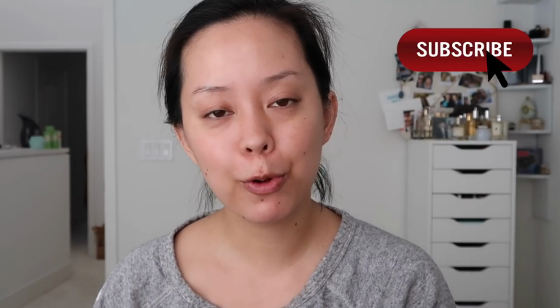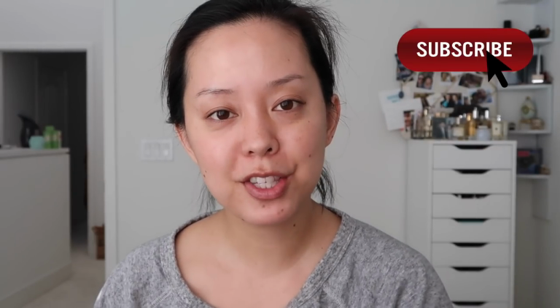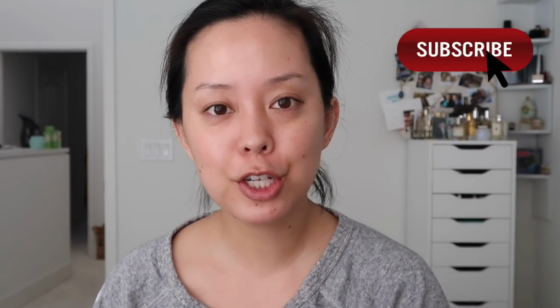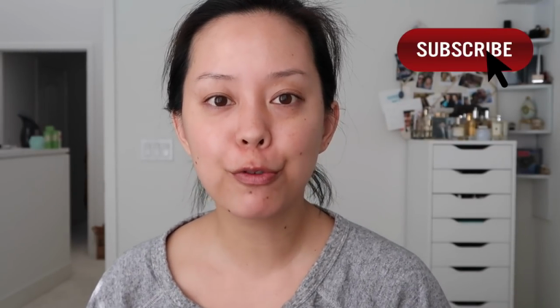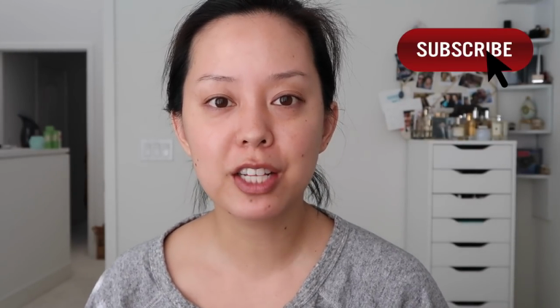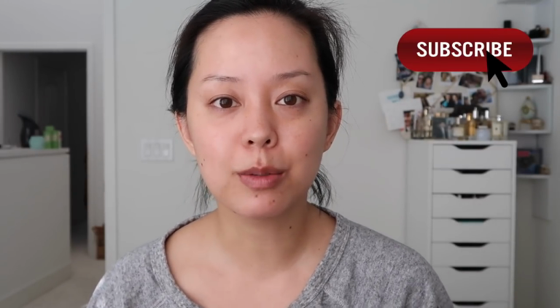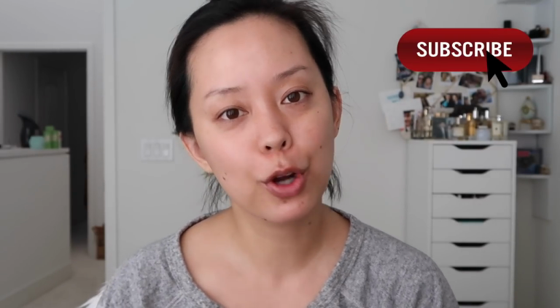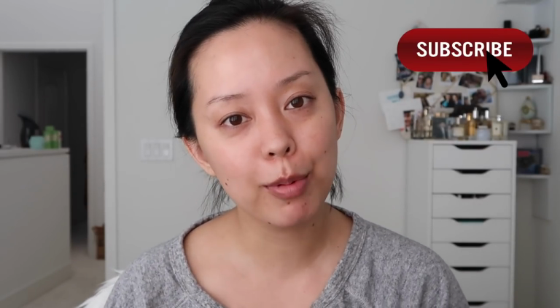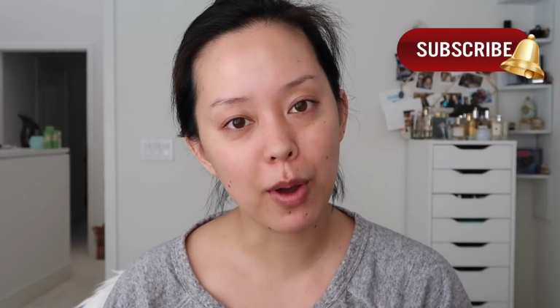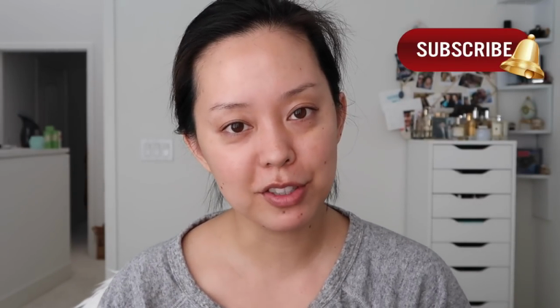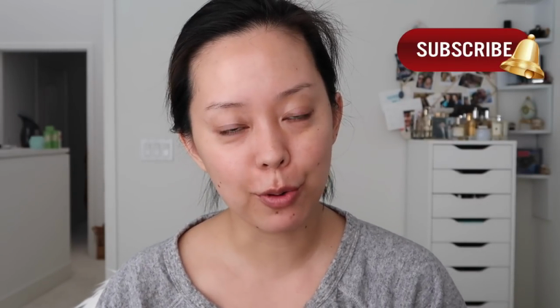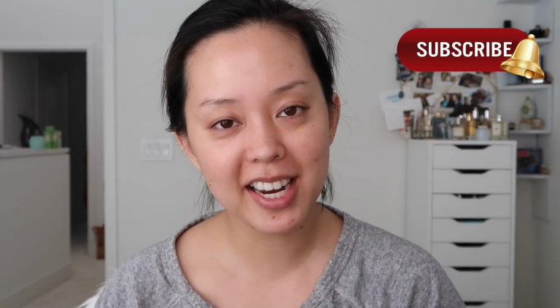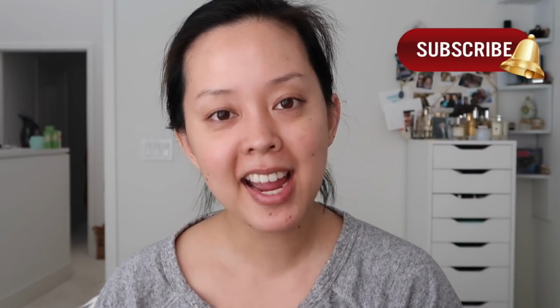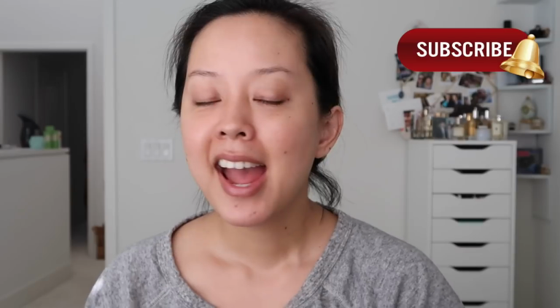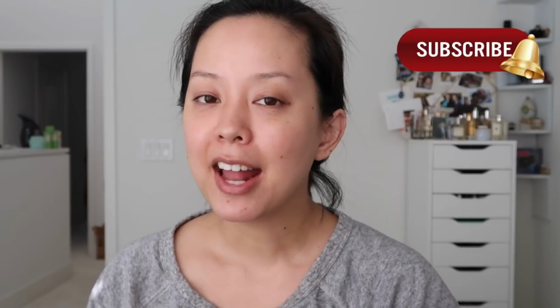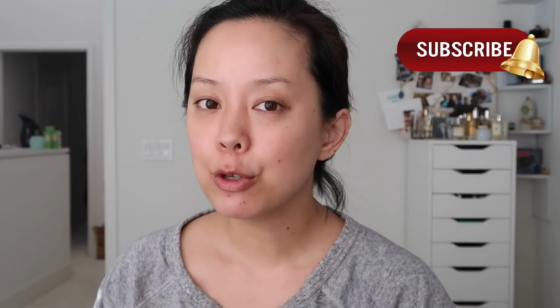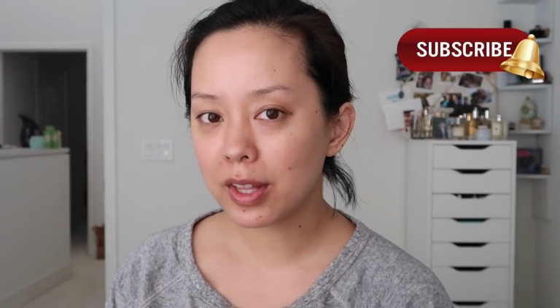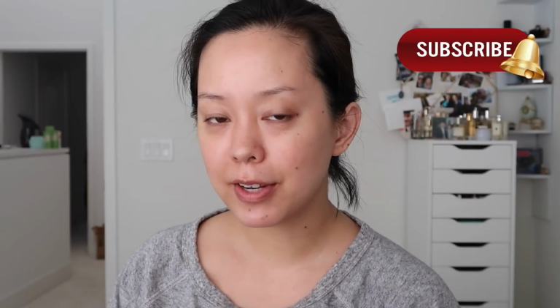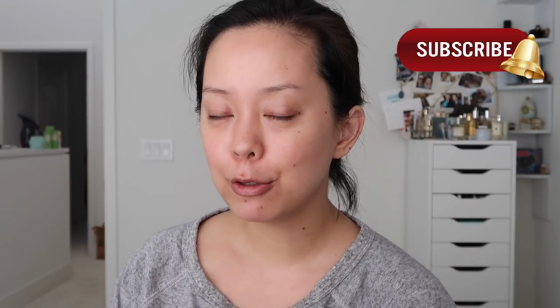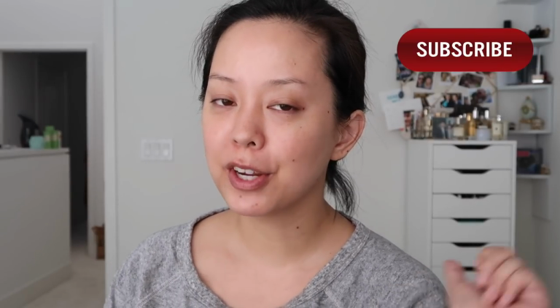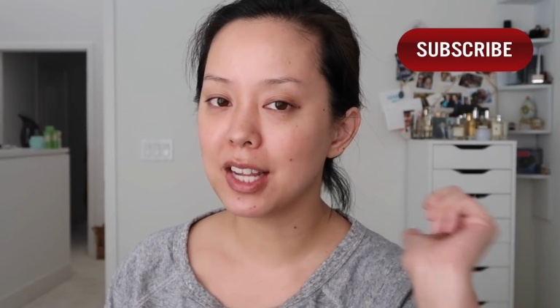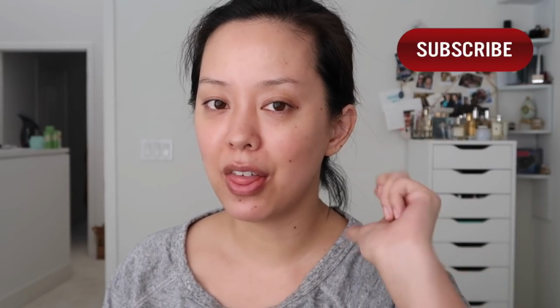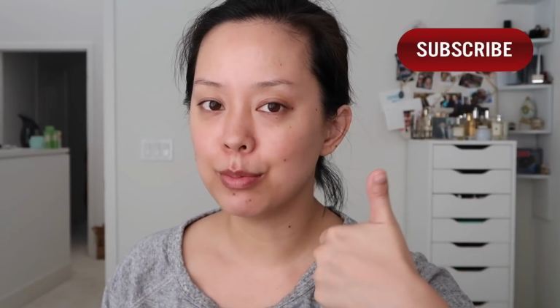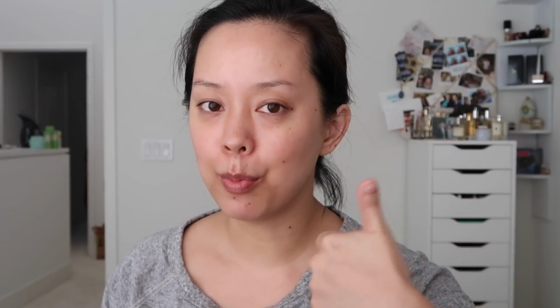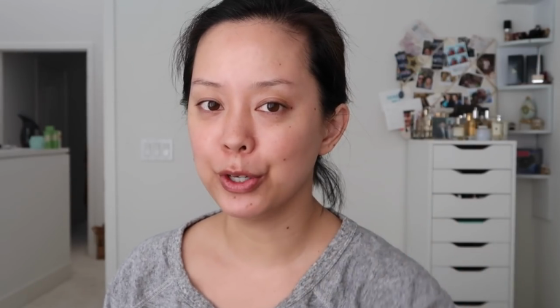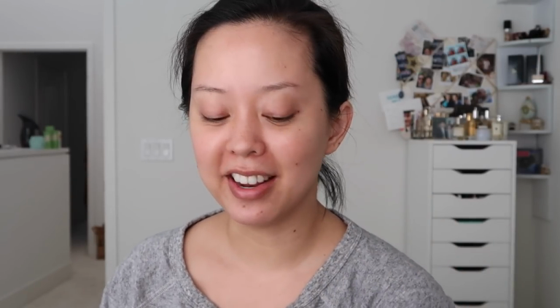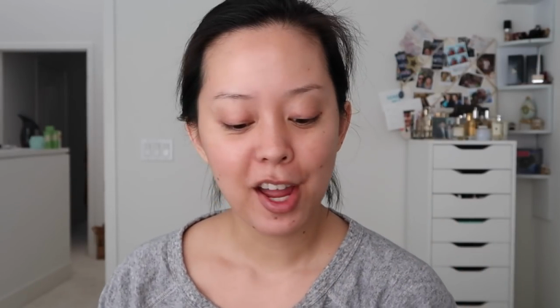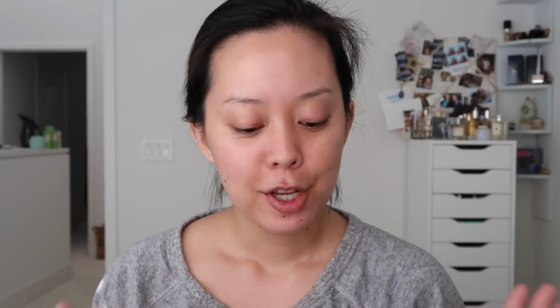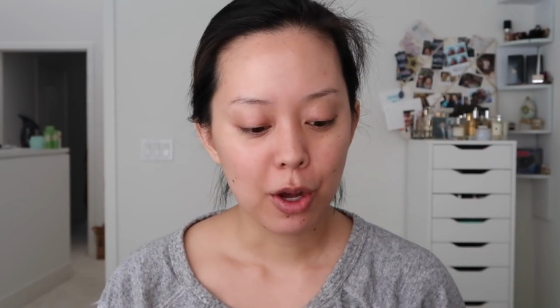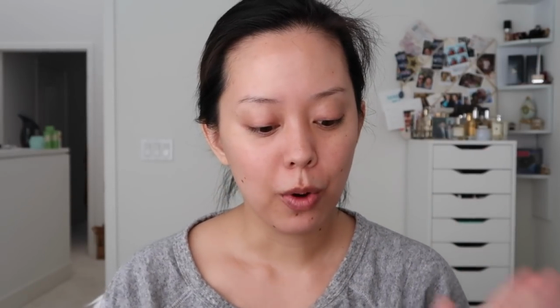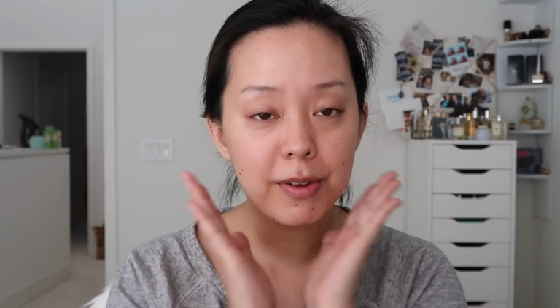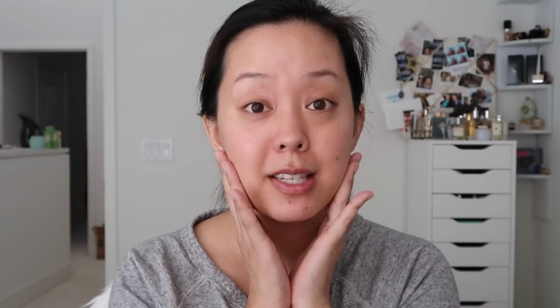Before we get started, don't forget to subscribe if you haven't already, and if you enjoy this video, don't forget to give it a thumbs up when you're done.